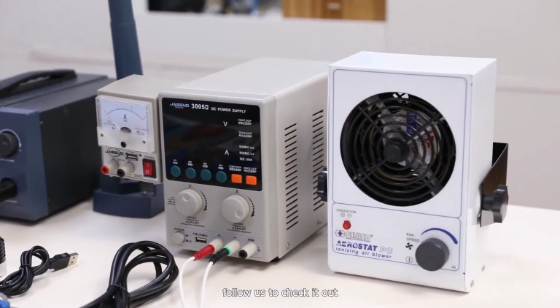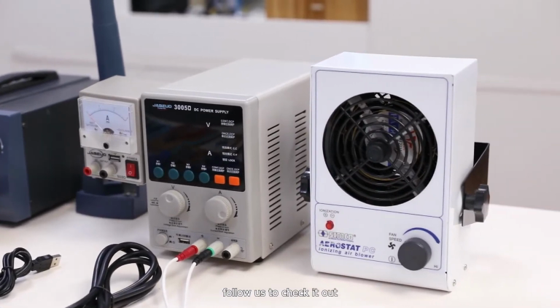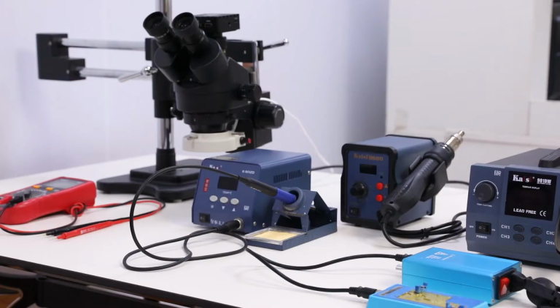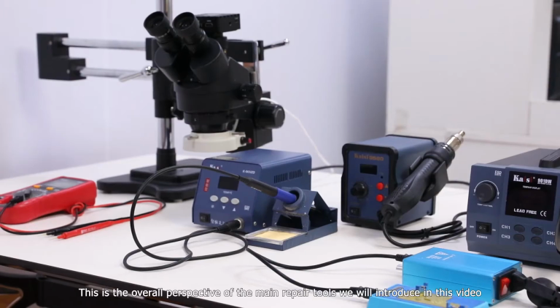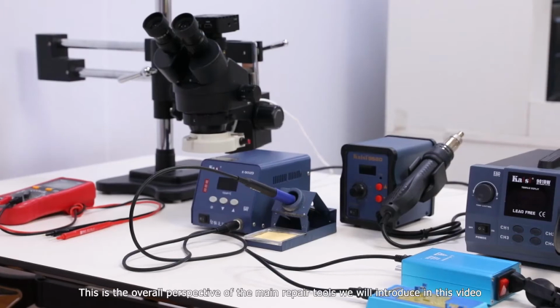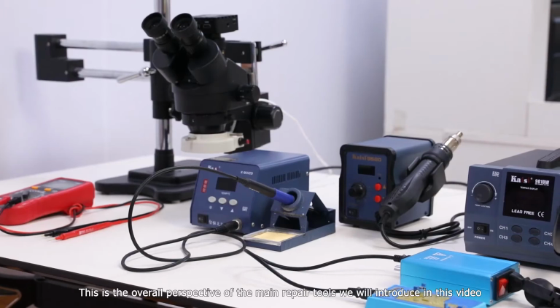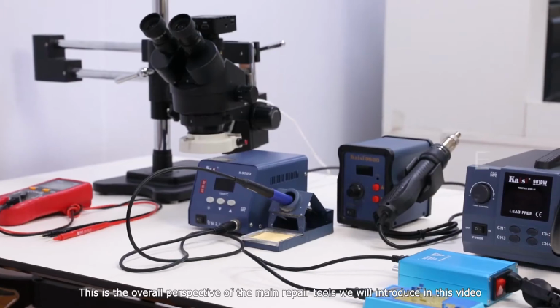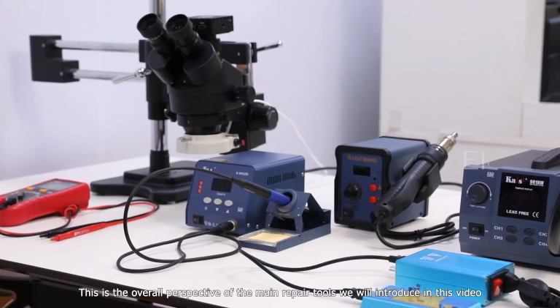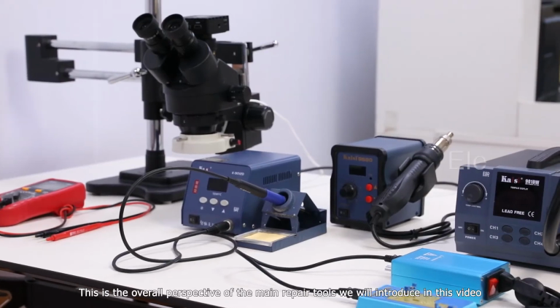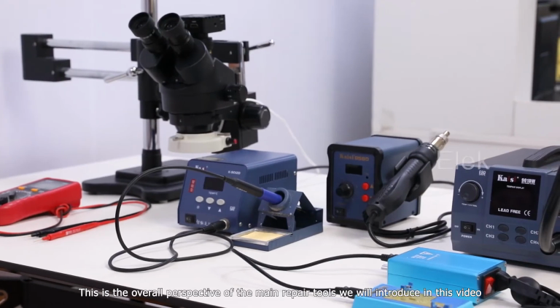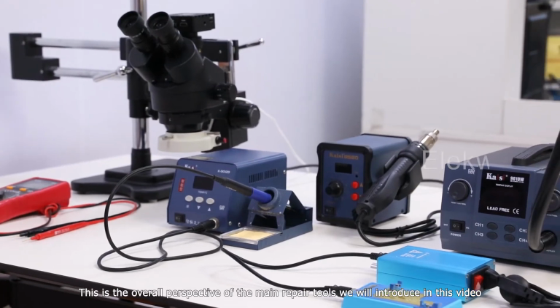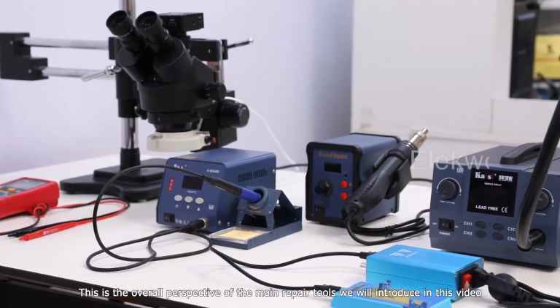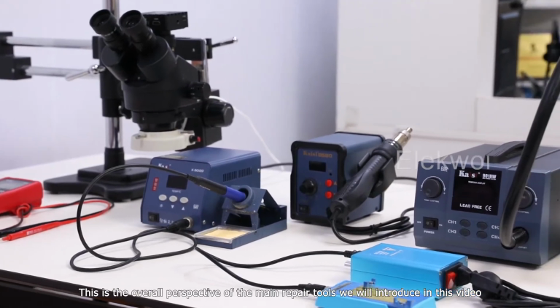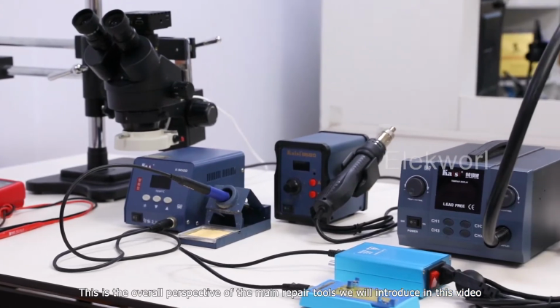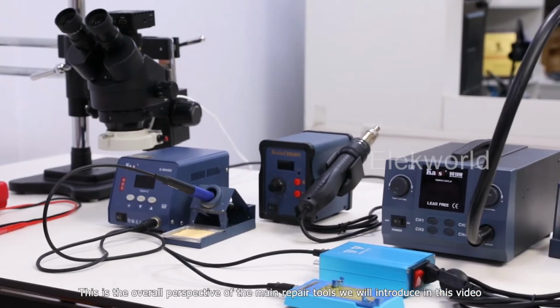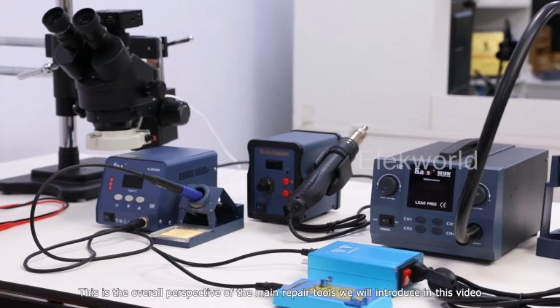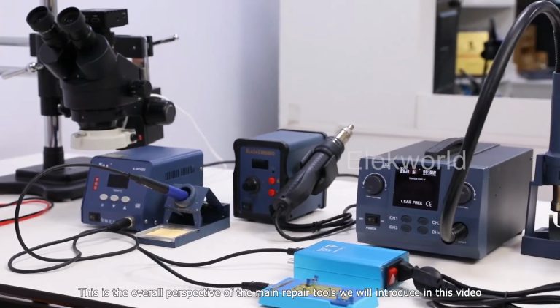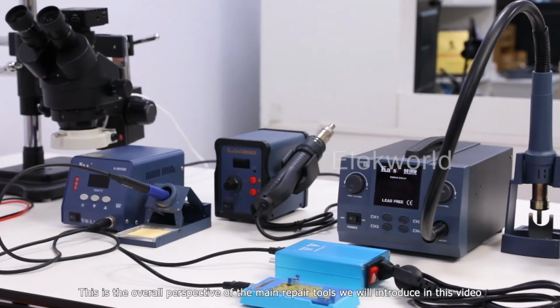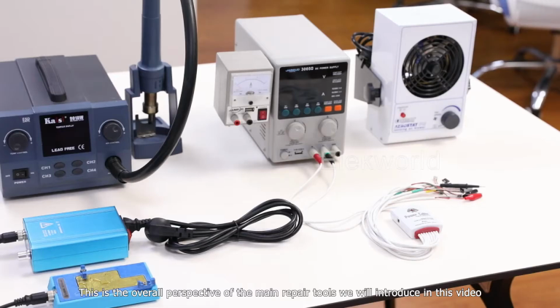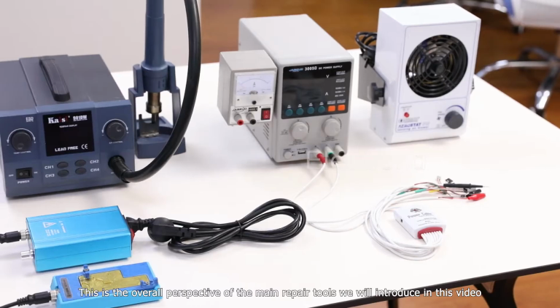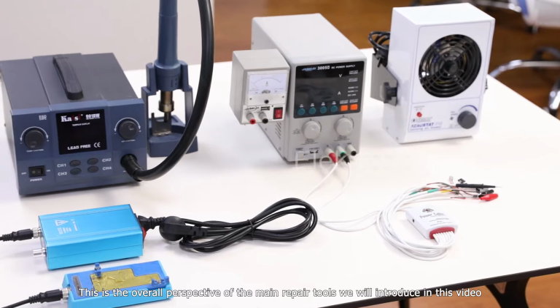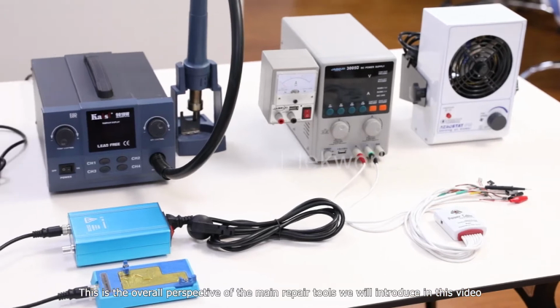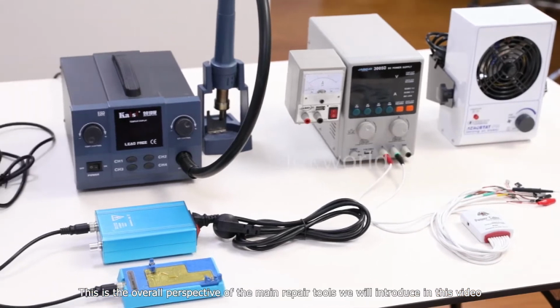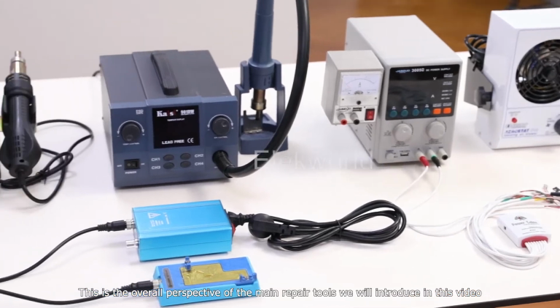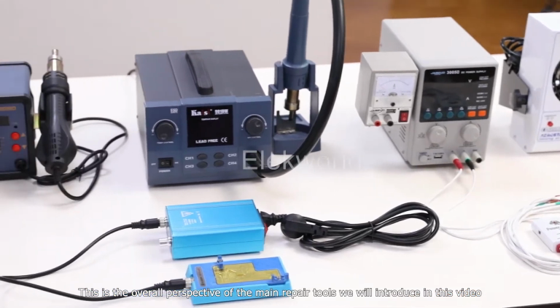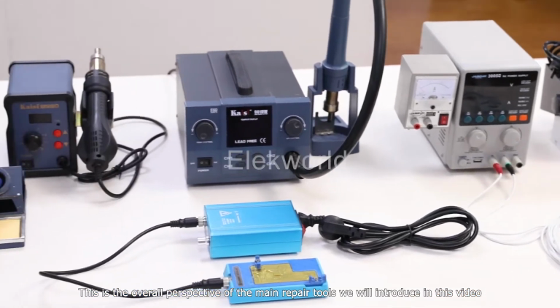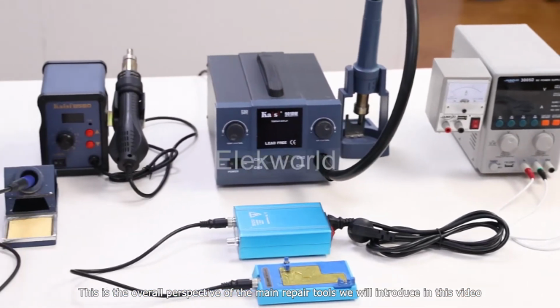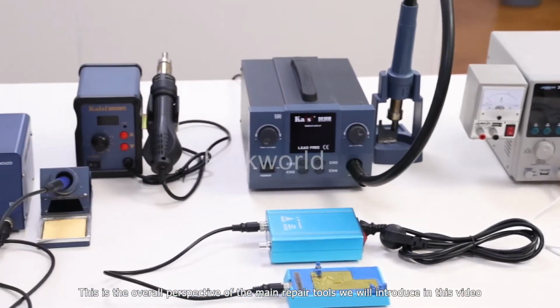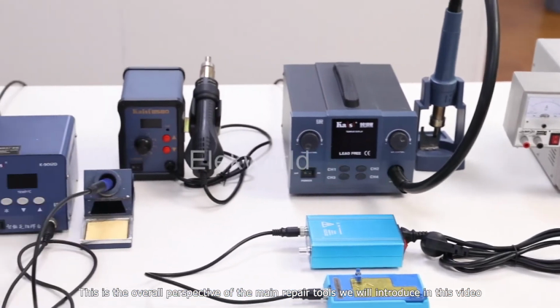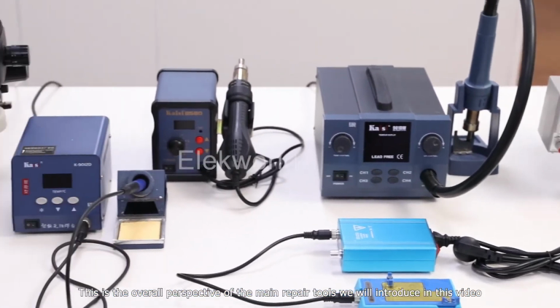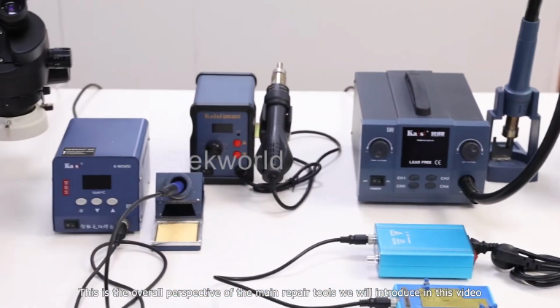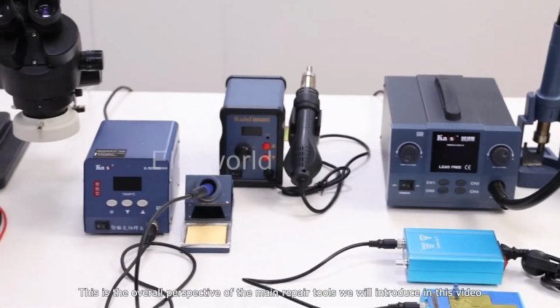This is the overall perspective of the main repair tools we will introduce in this video.